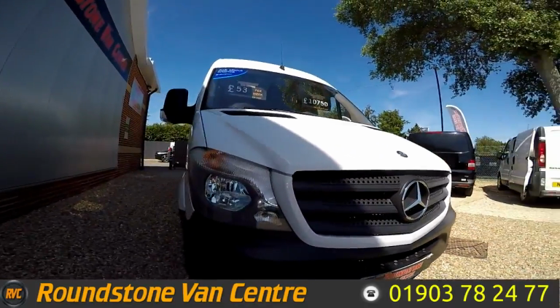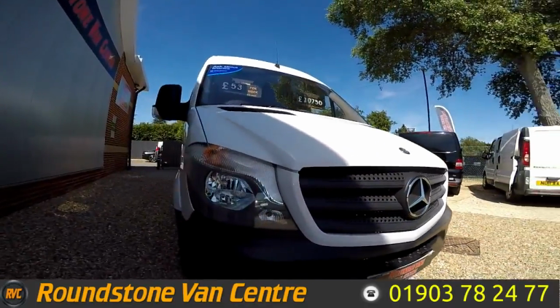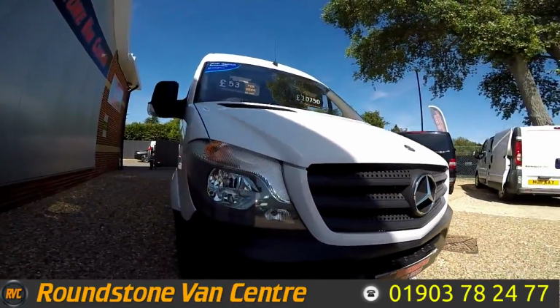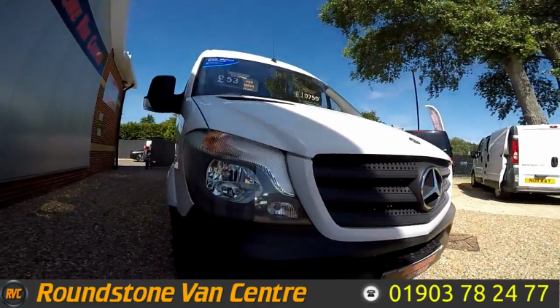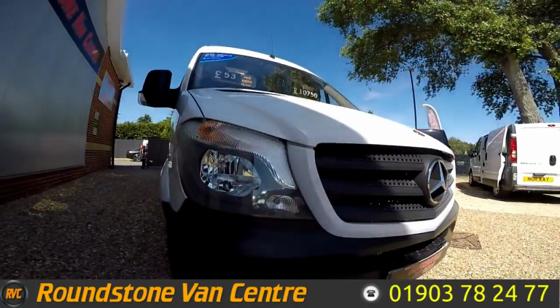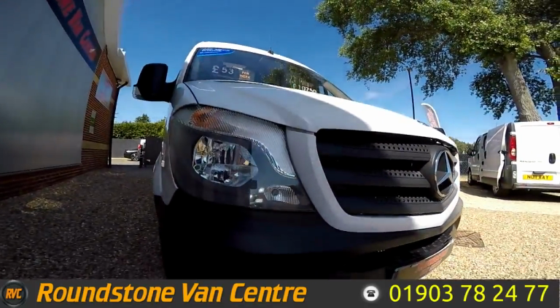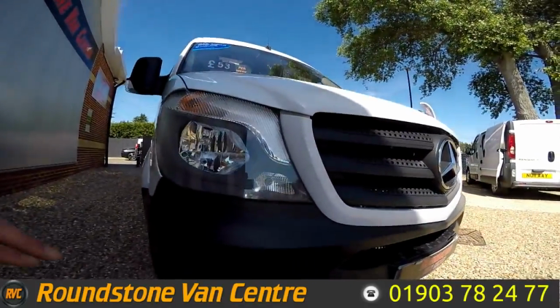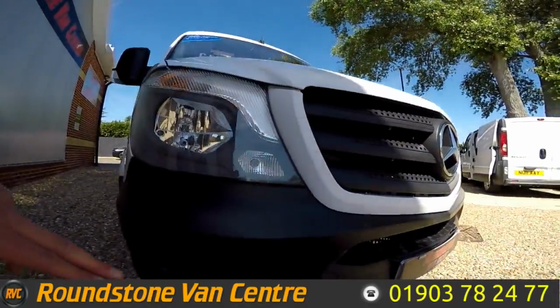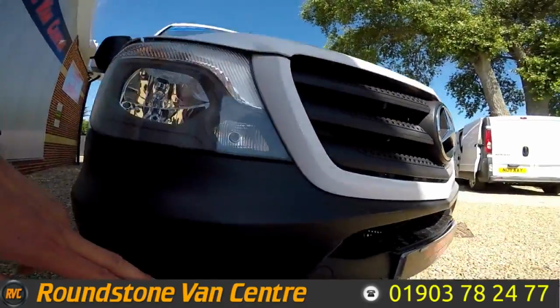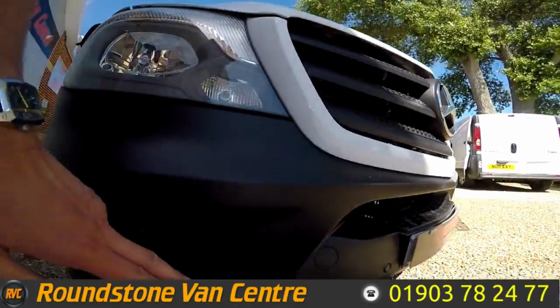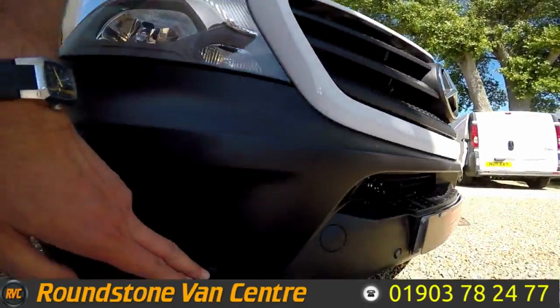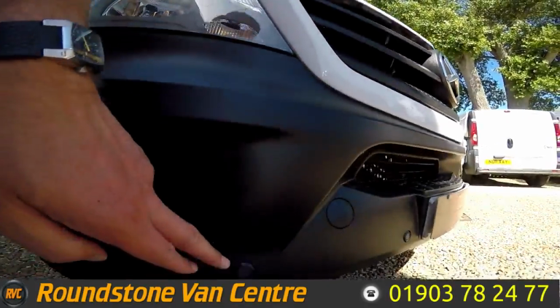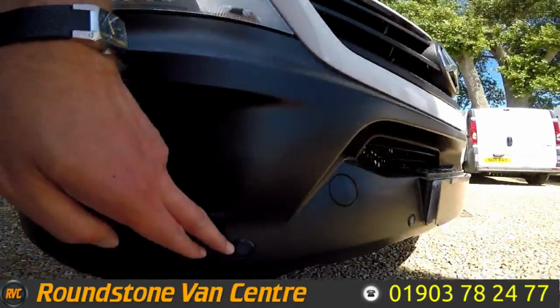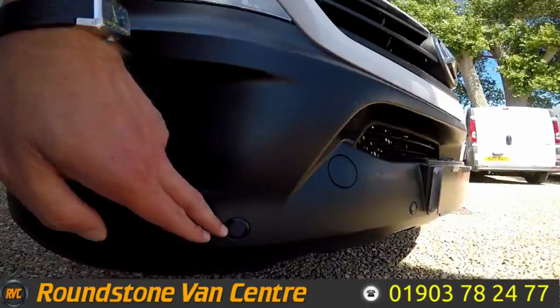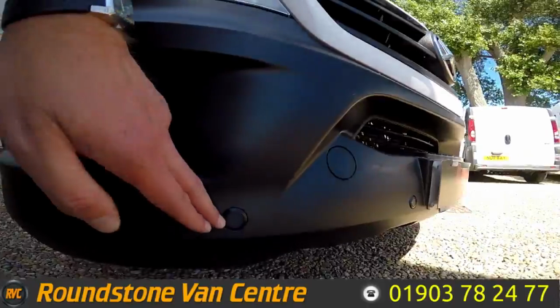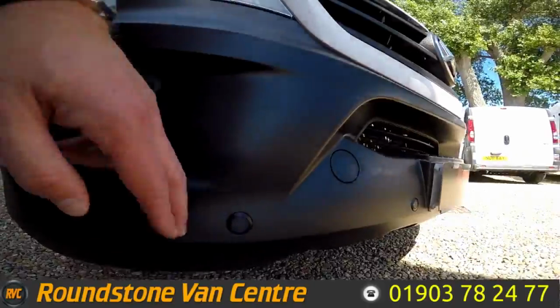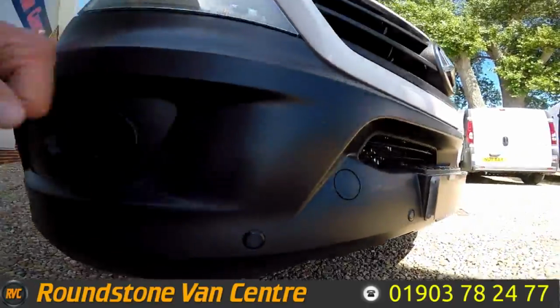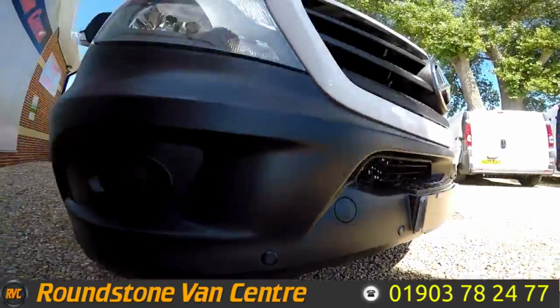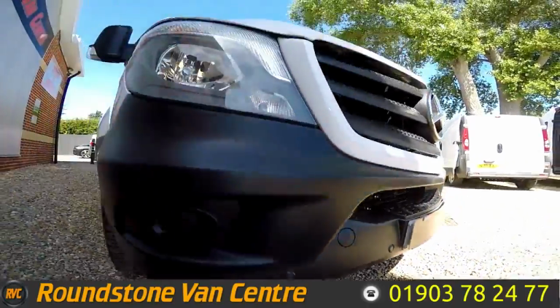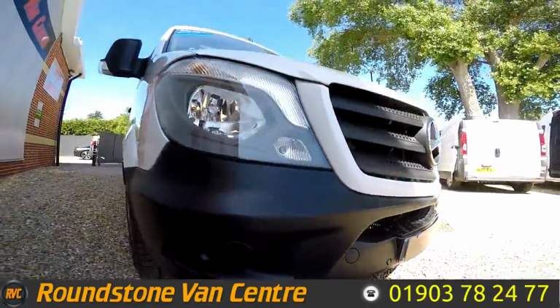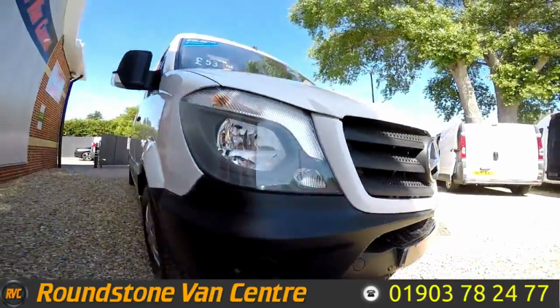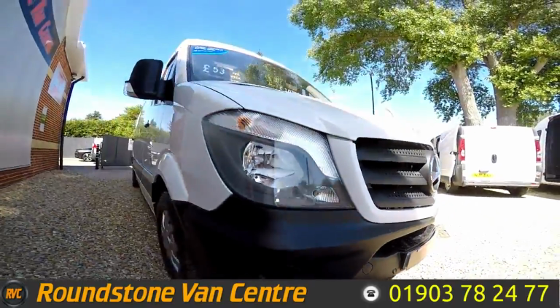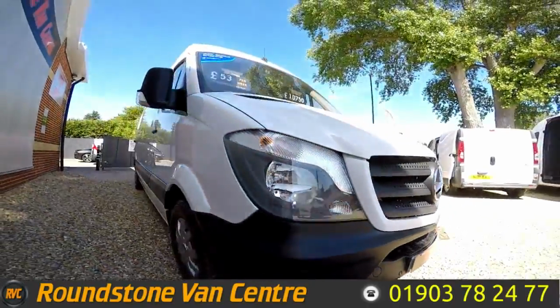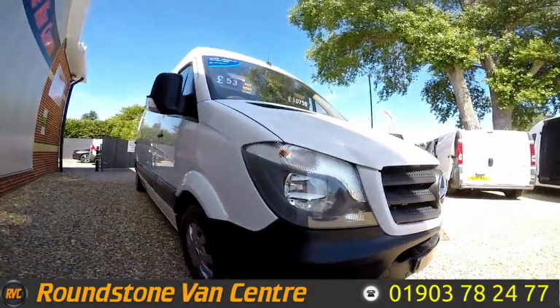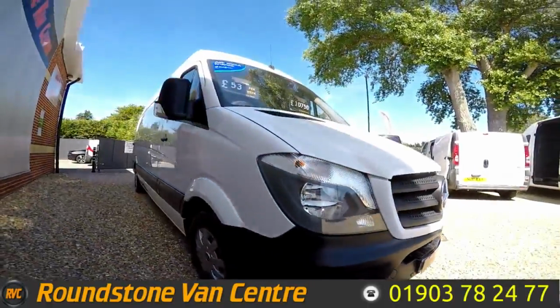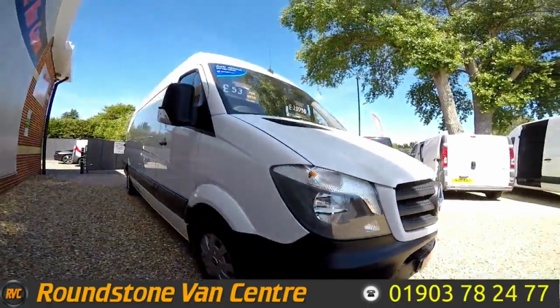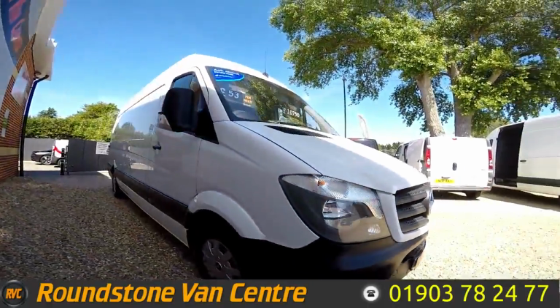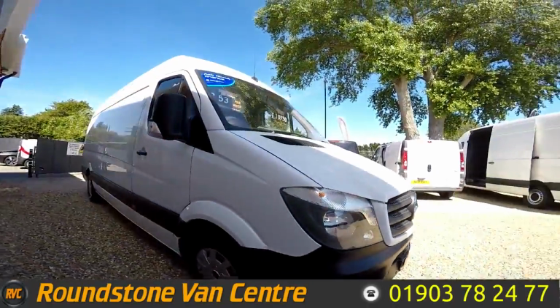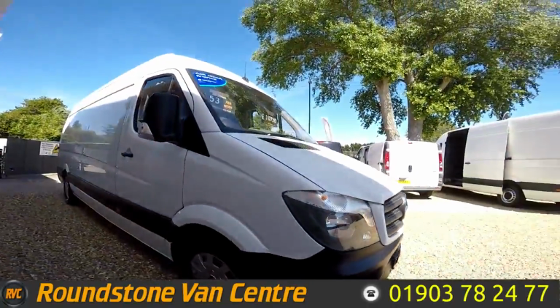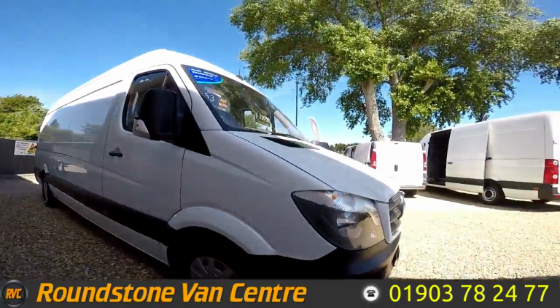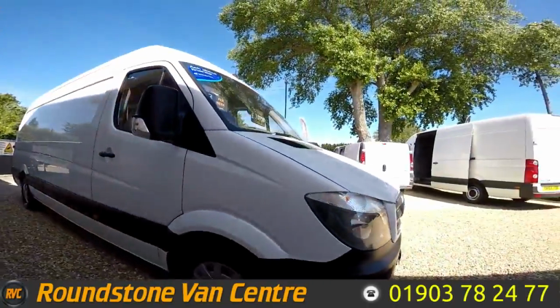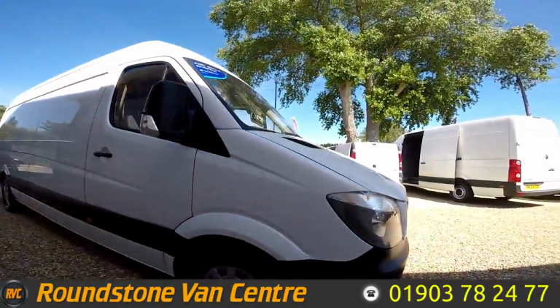As you can see, it does come with both front and rear parking sensors, which we'll get to later in the video.